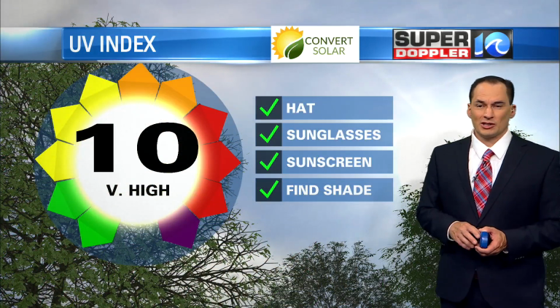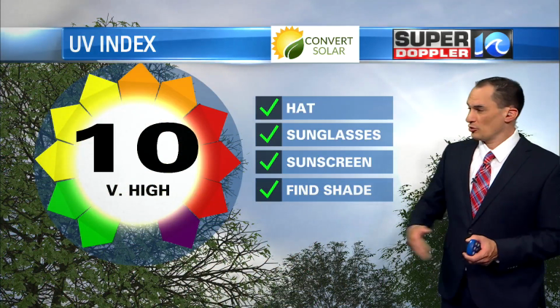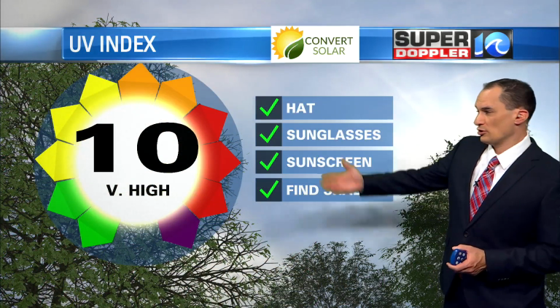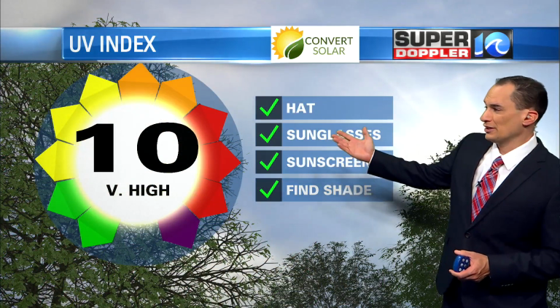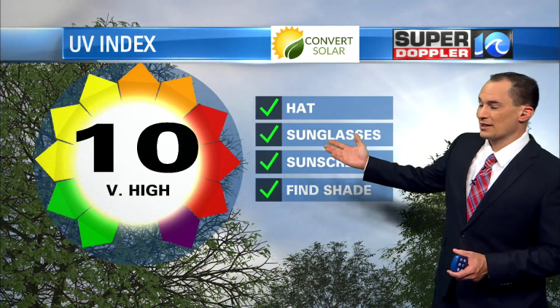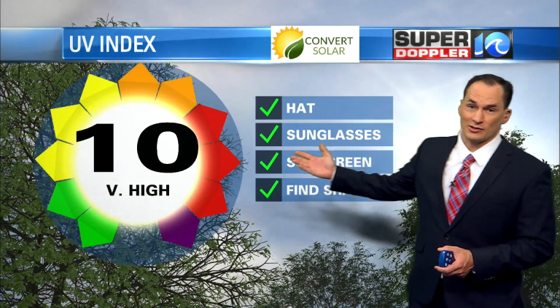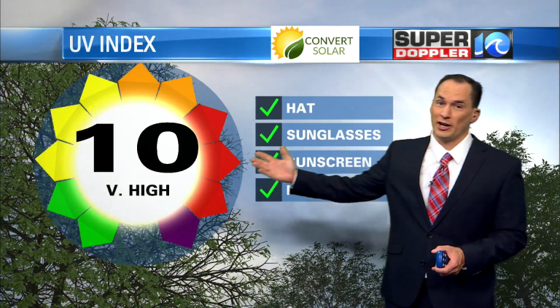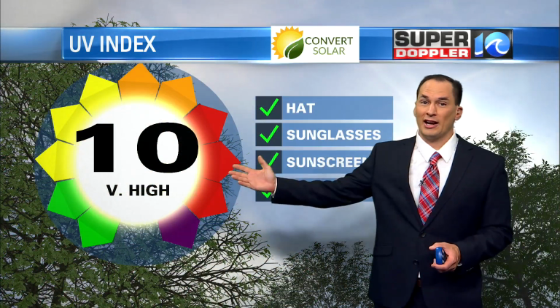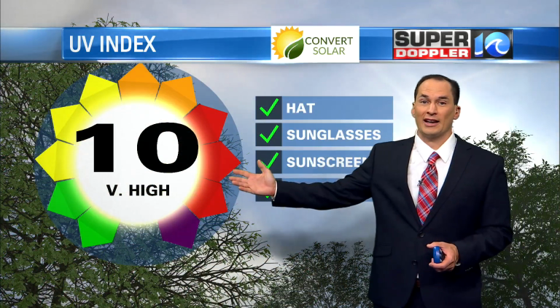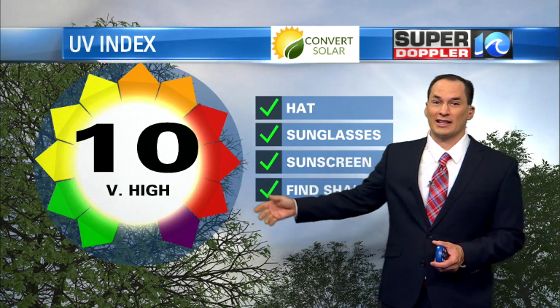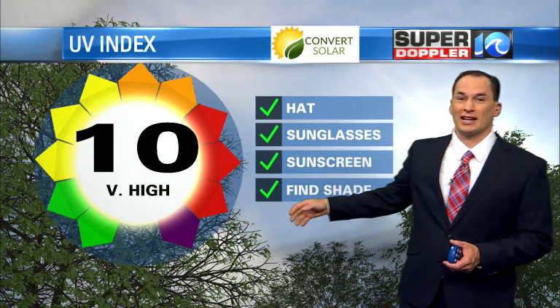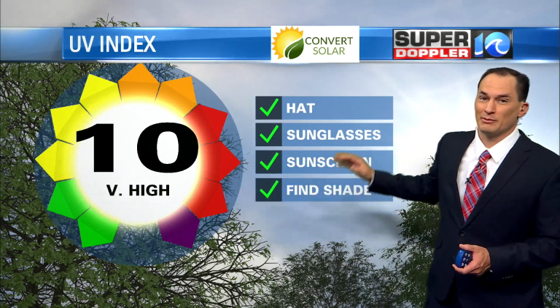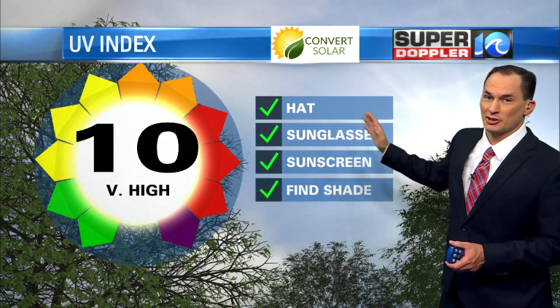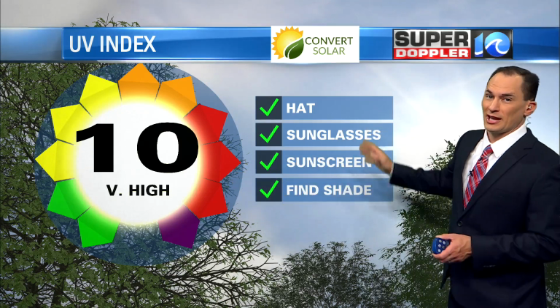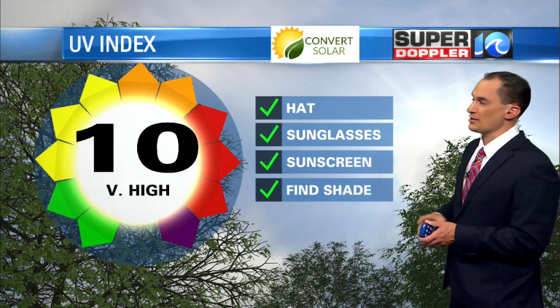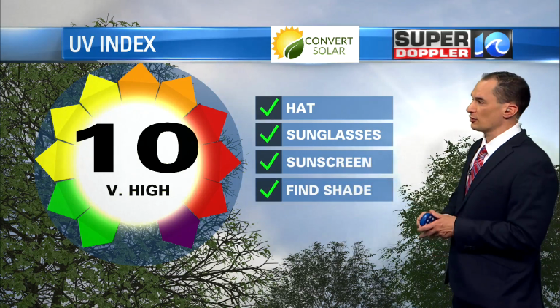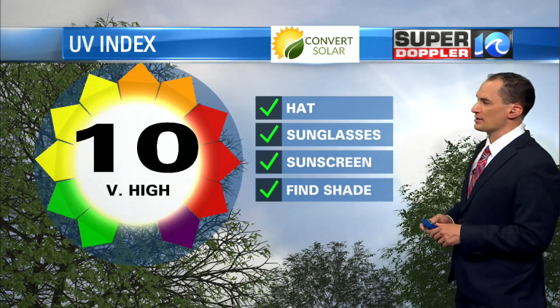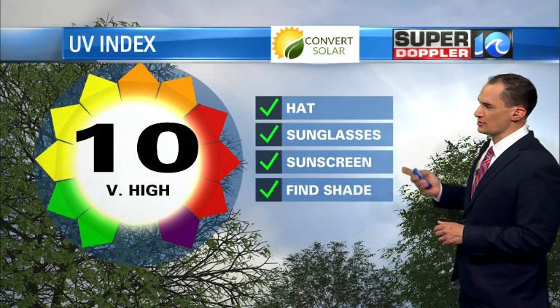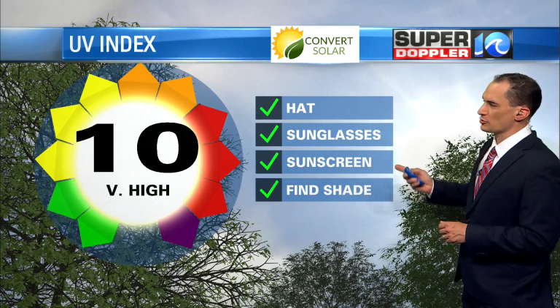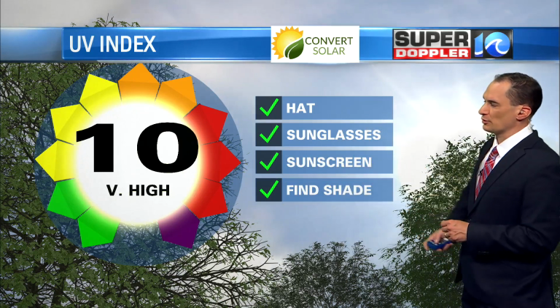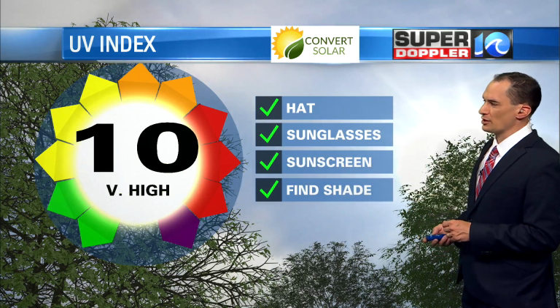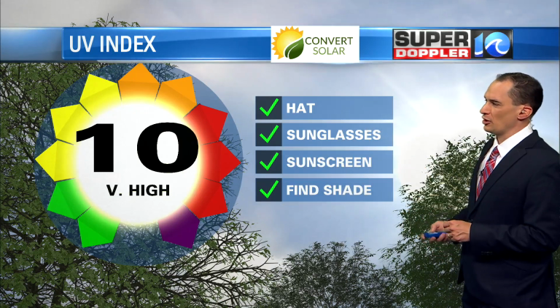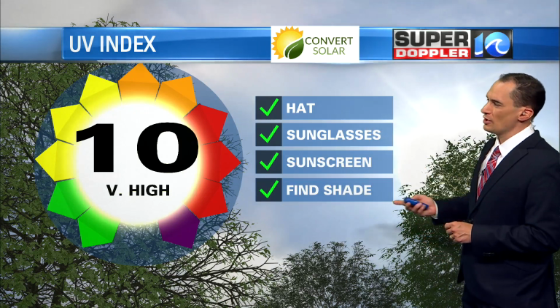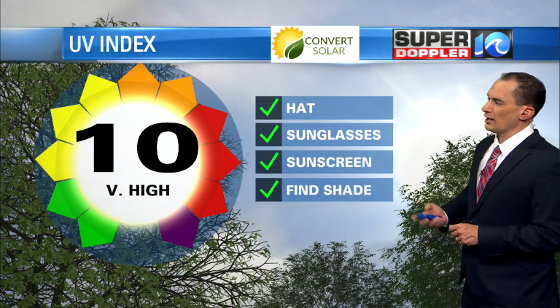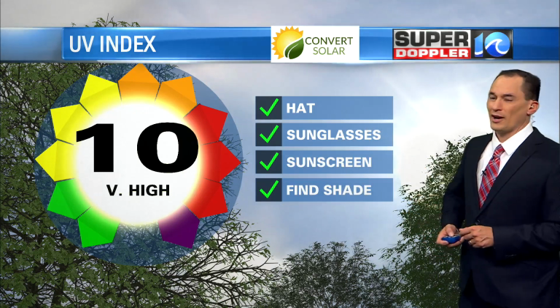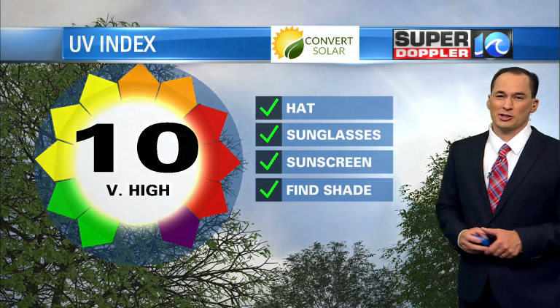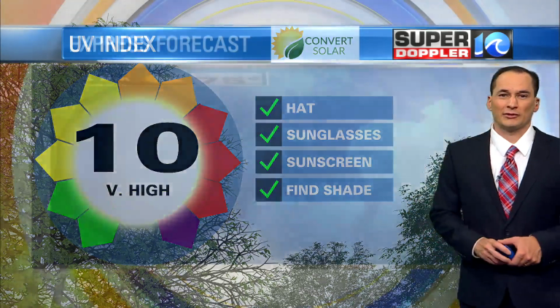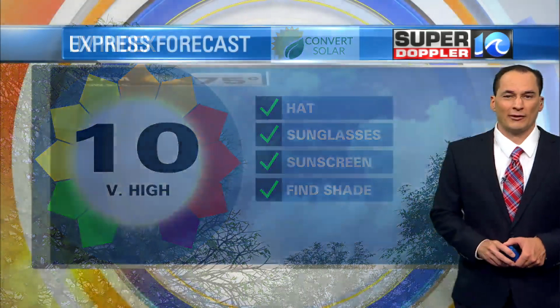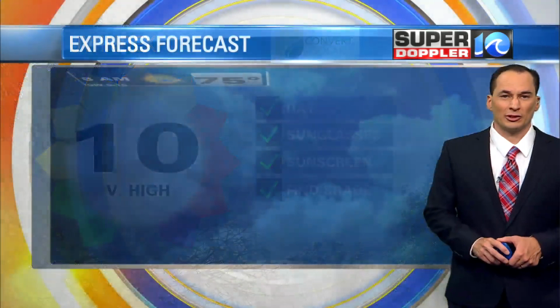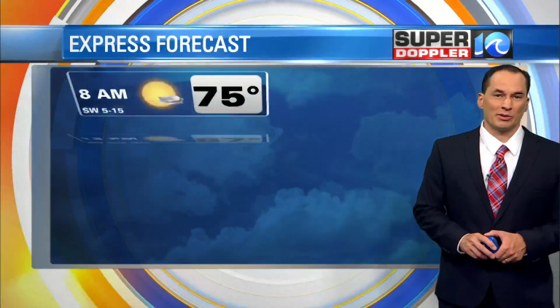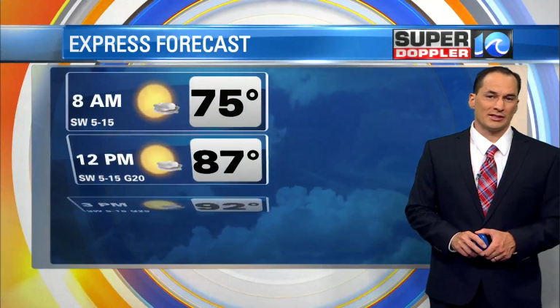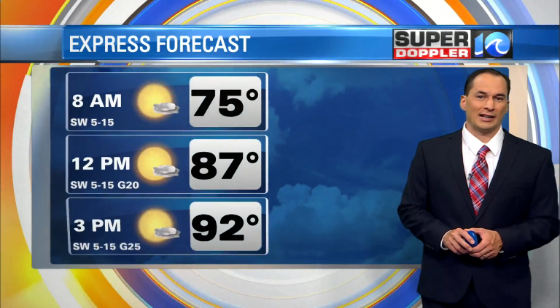The UV index is very high — it's at a 10. Make sure you get the hat, sunglasses, and sunscreen ready to go, and find shade if you're out for a long period of time.